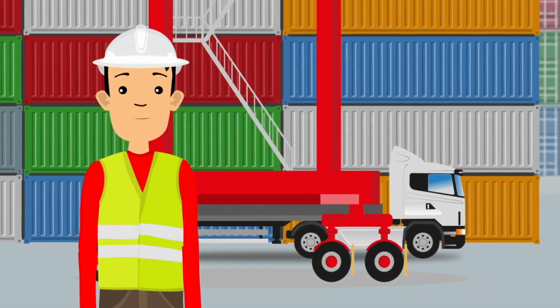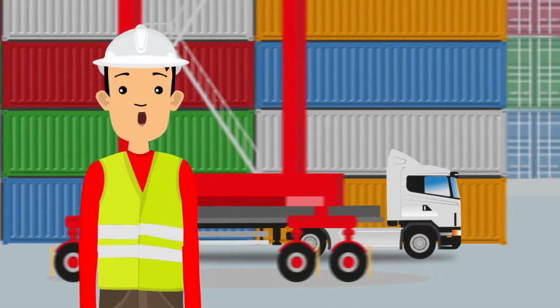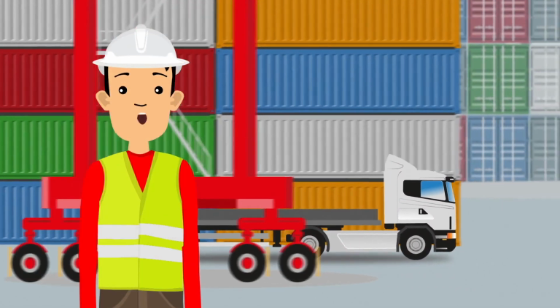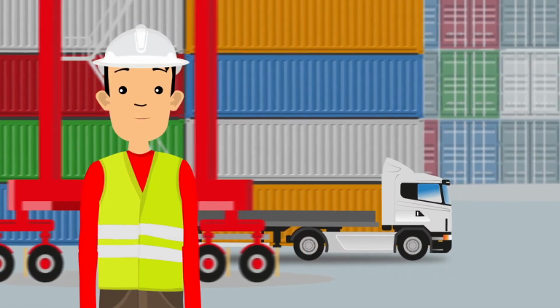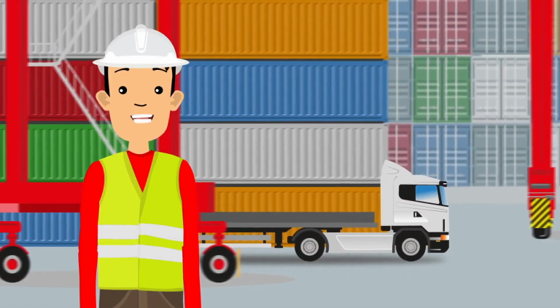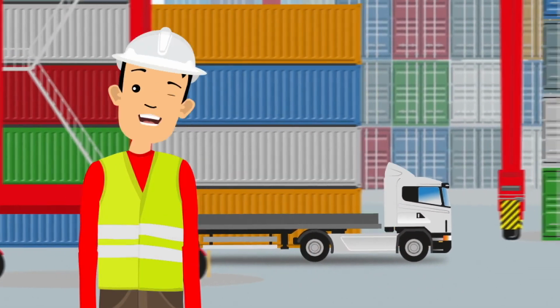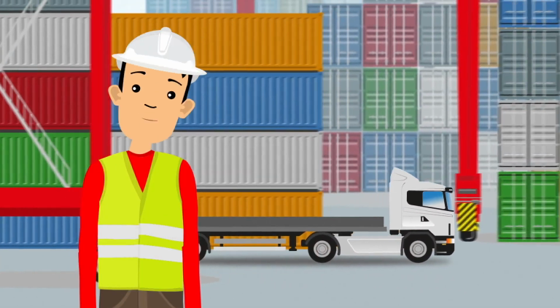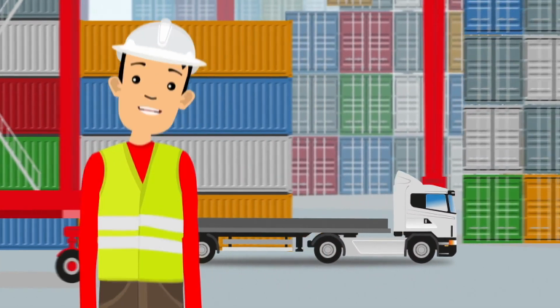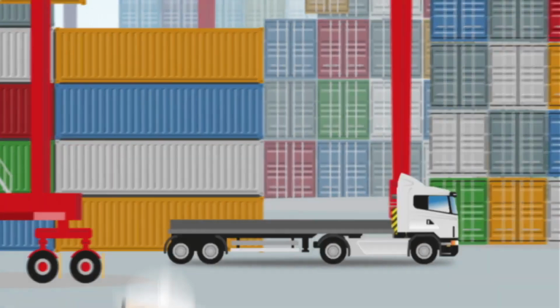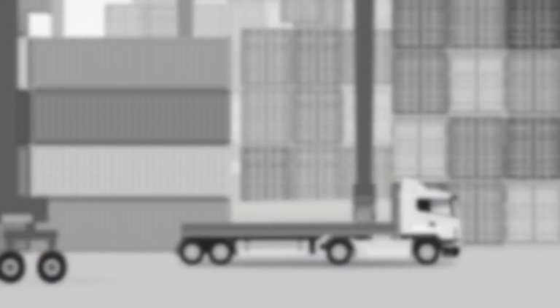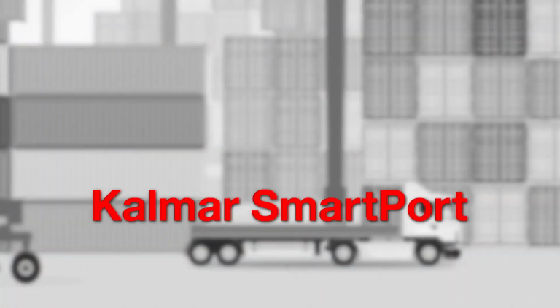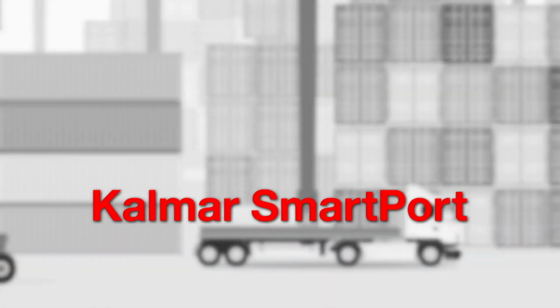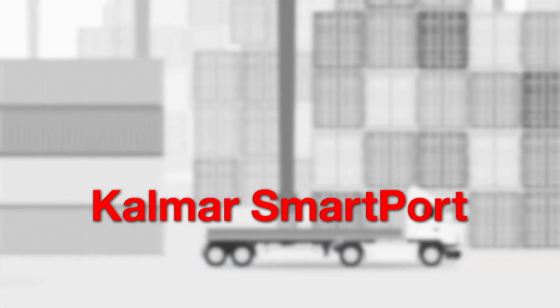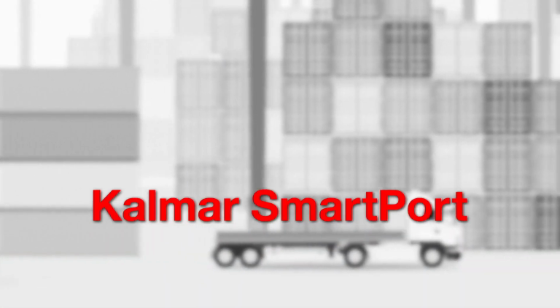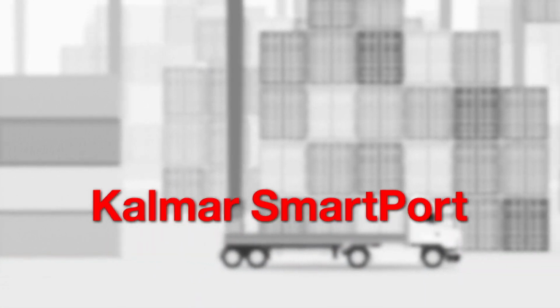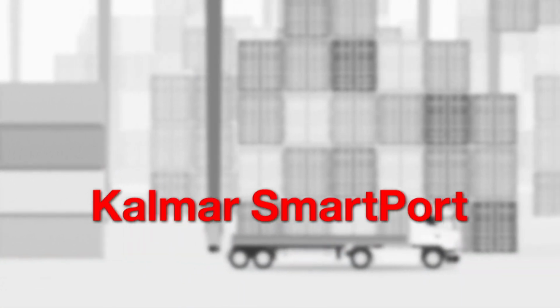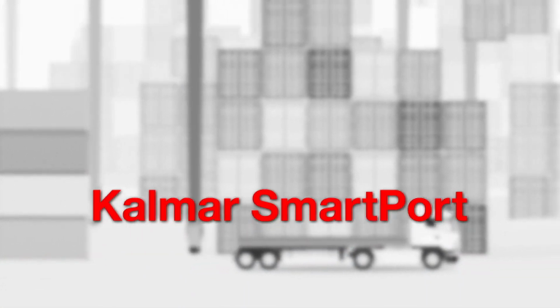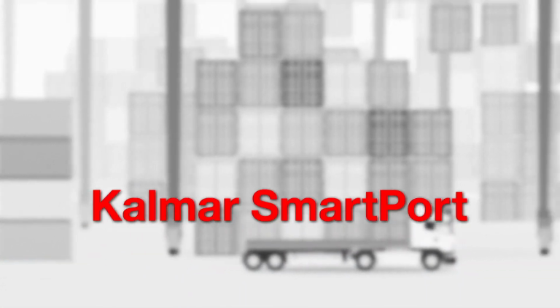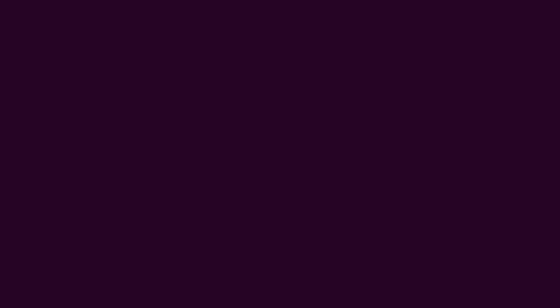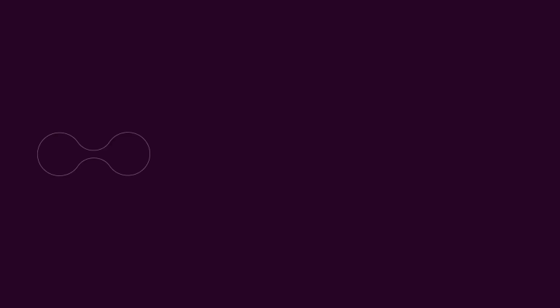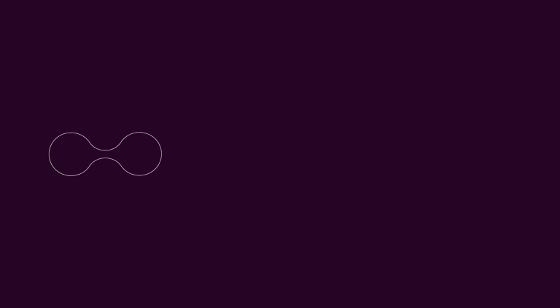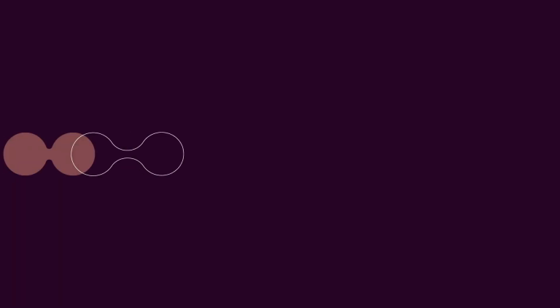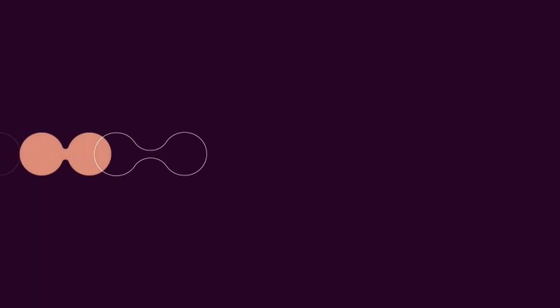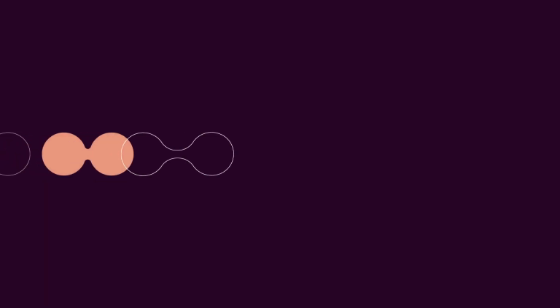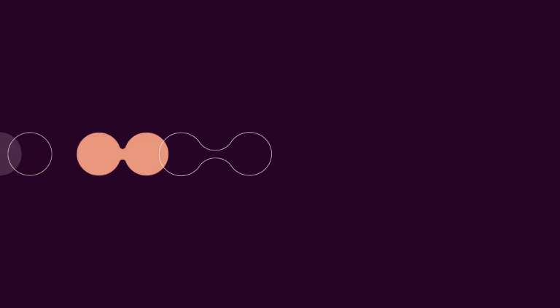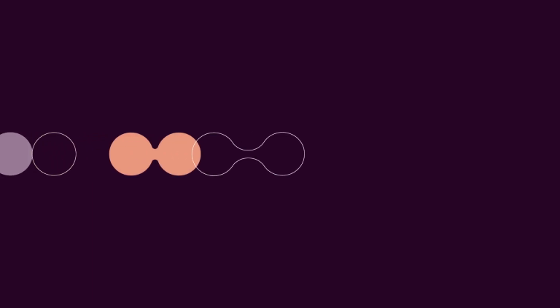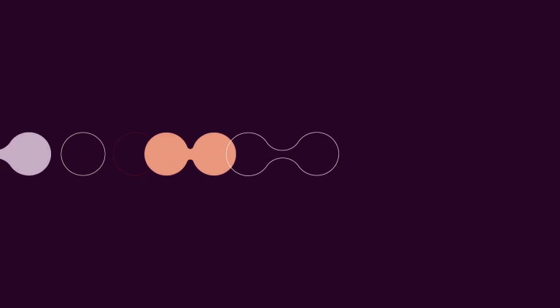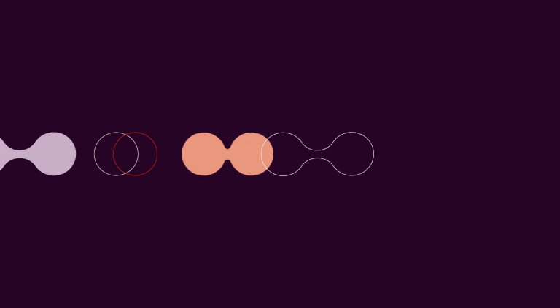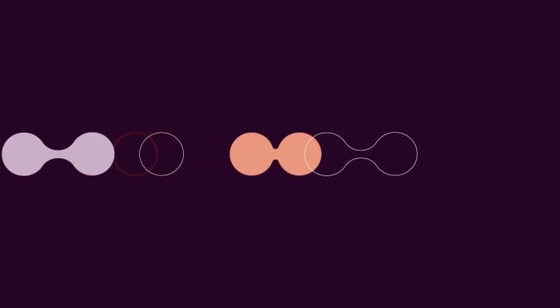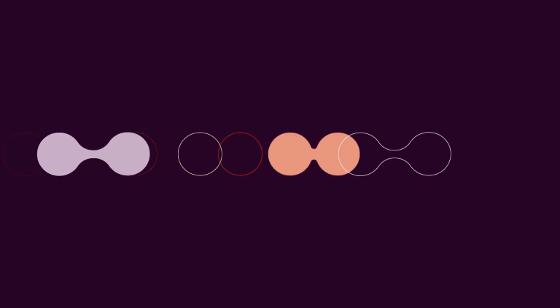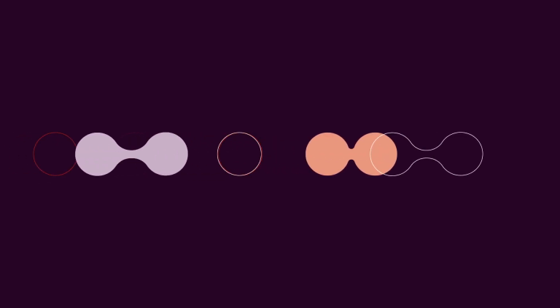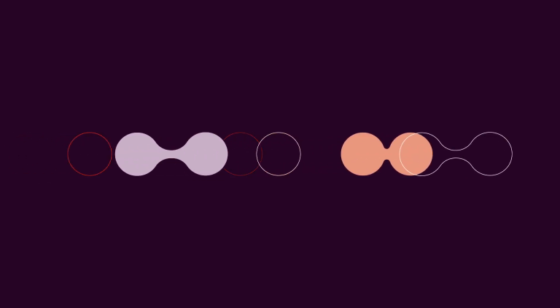Now, that's smart. Calmar SmartPort — make your next move a smart one.